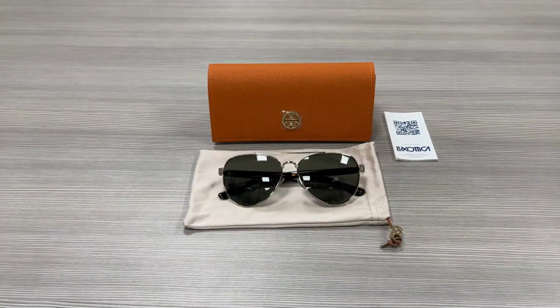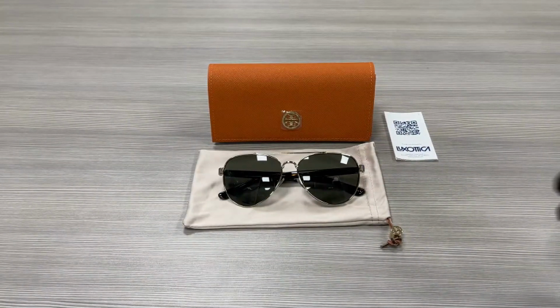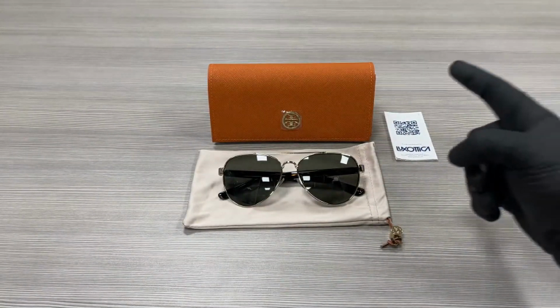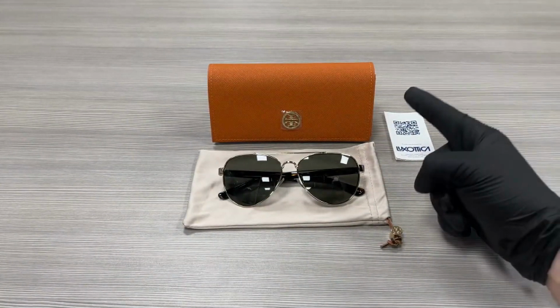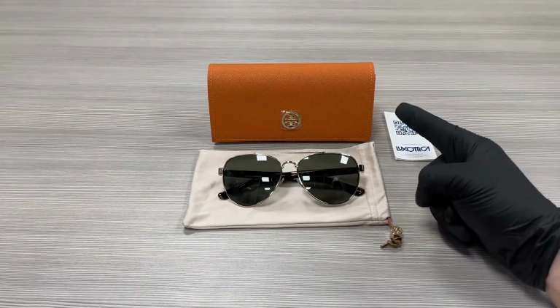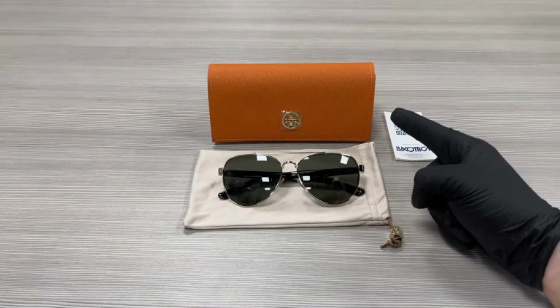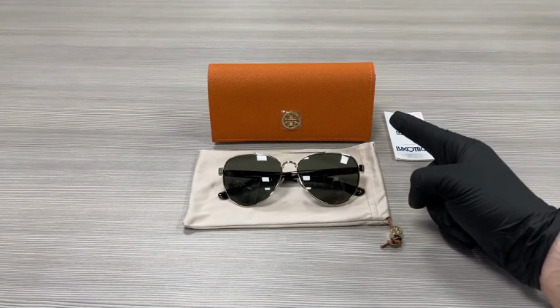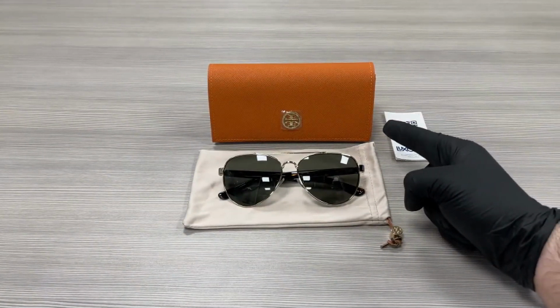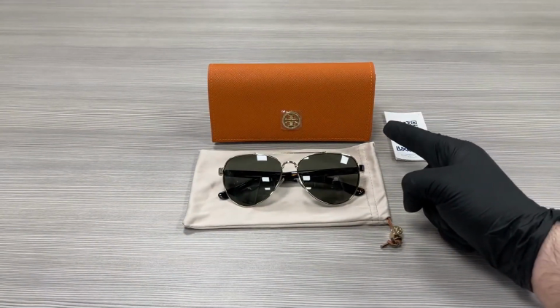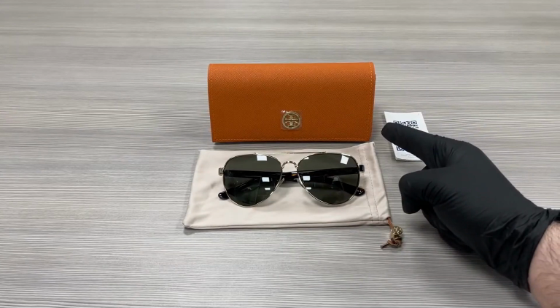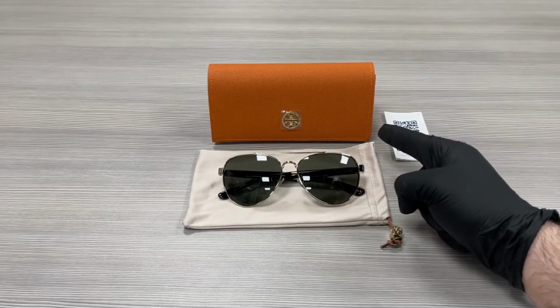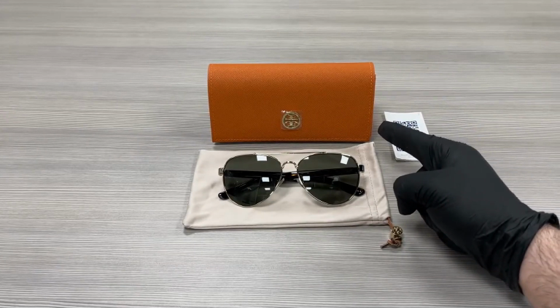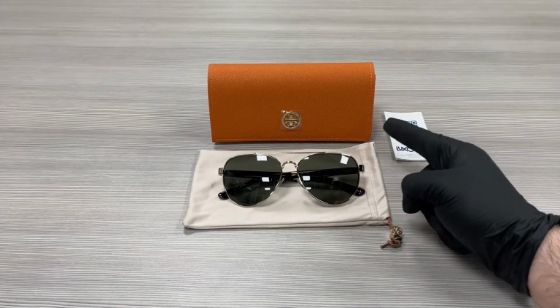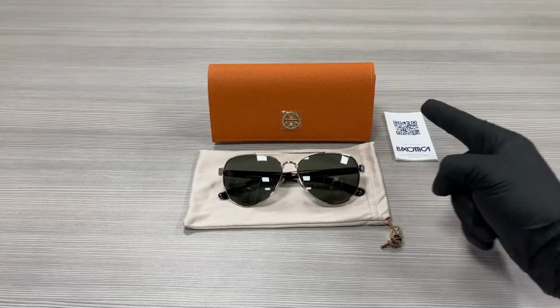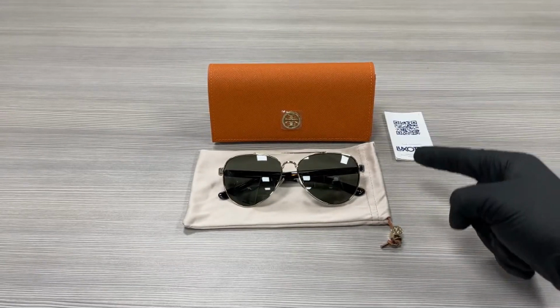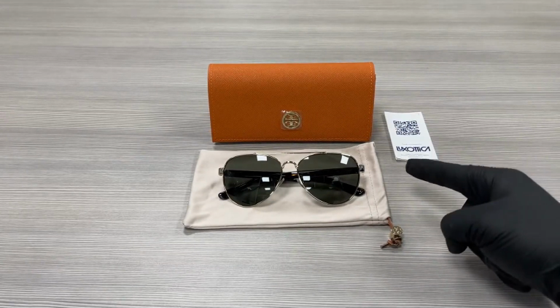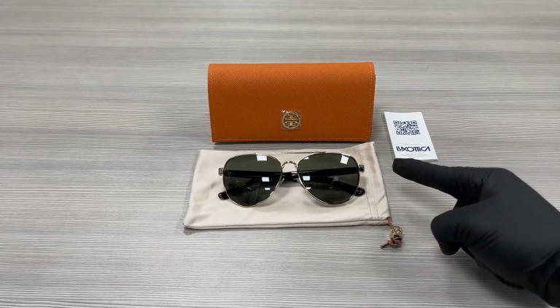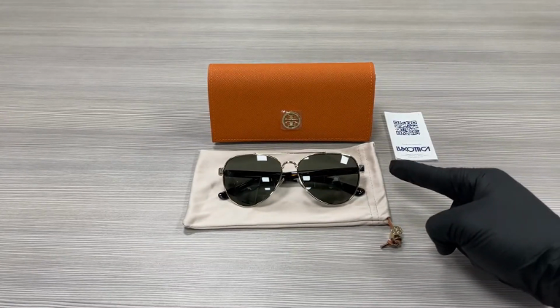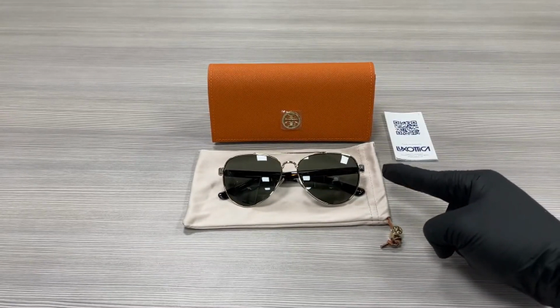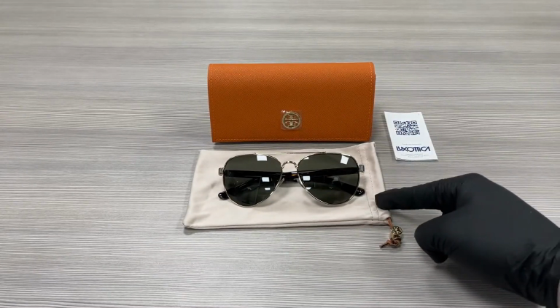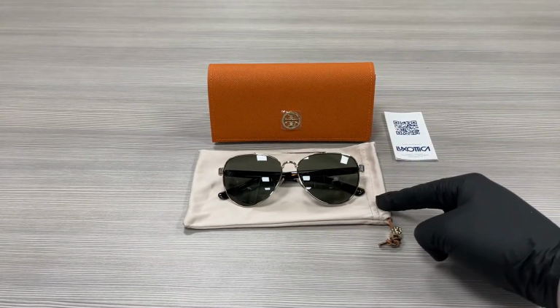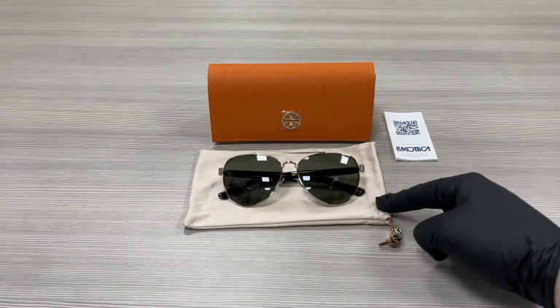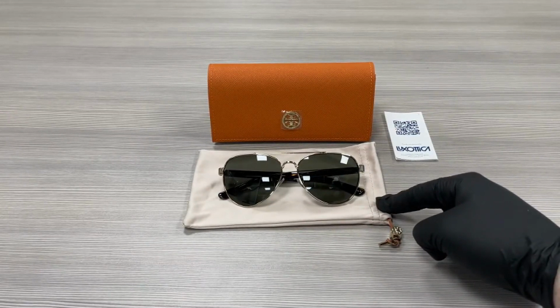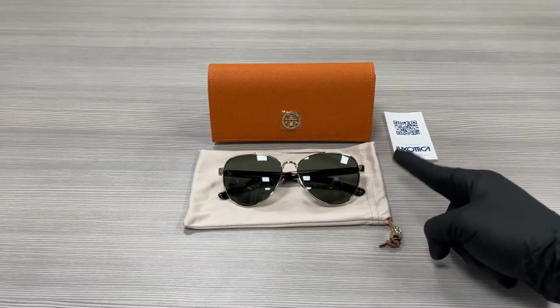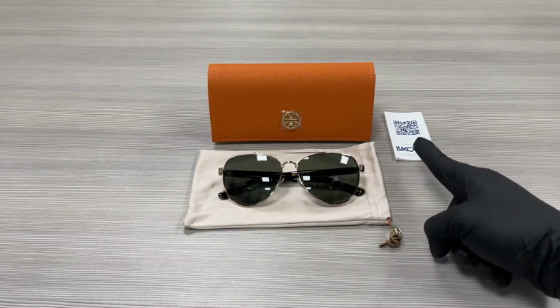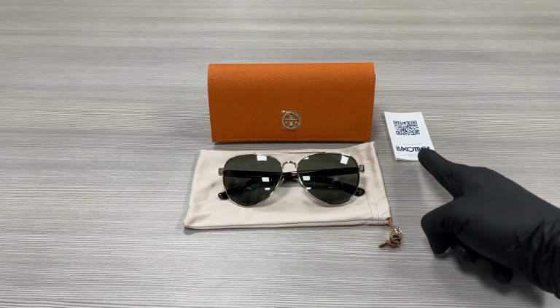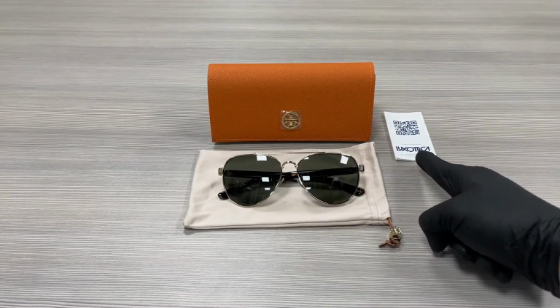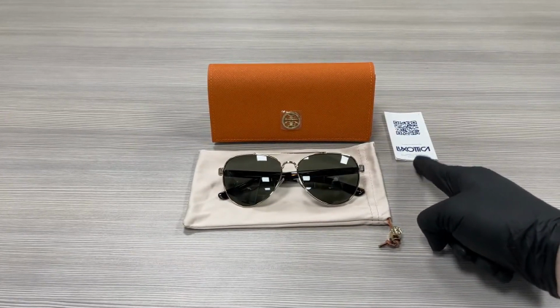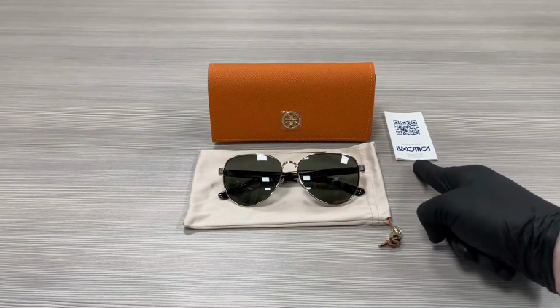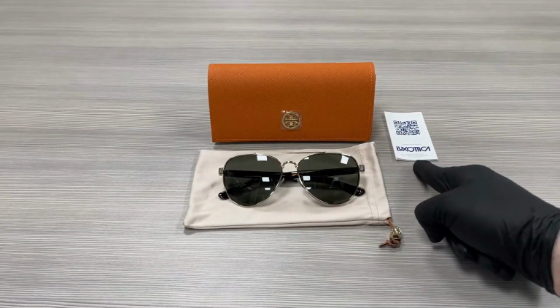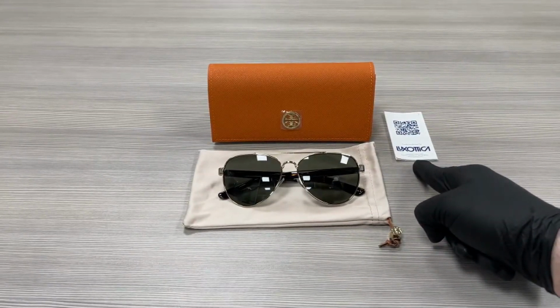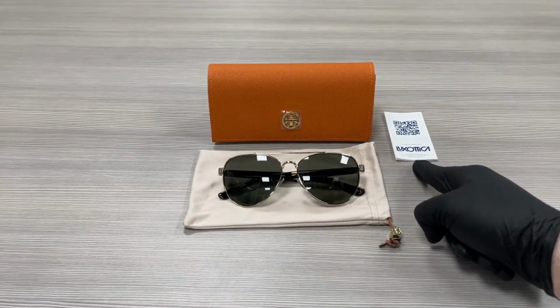Up here we have a Tory Burch case to wear glasses in, a pouch to wear glasses in, and a manufacturer card.